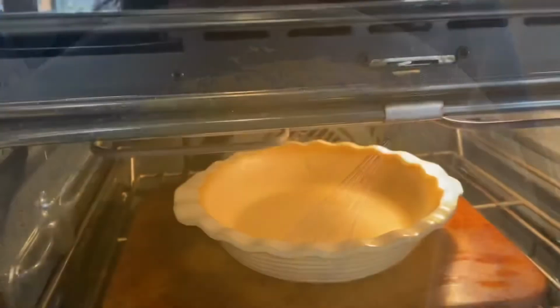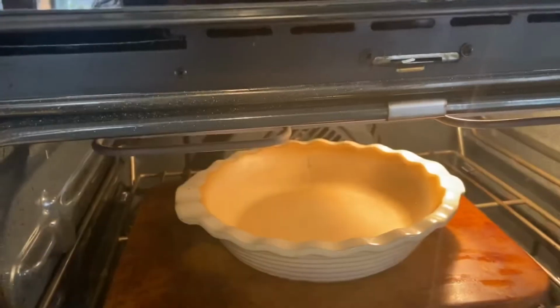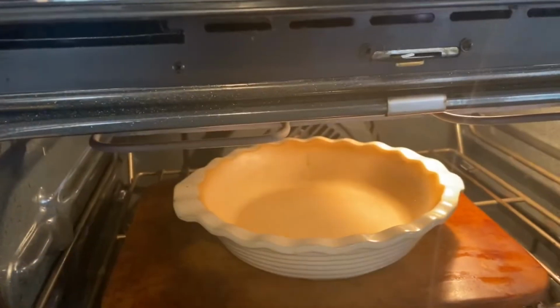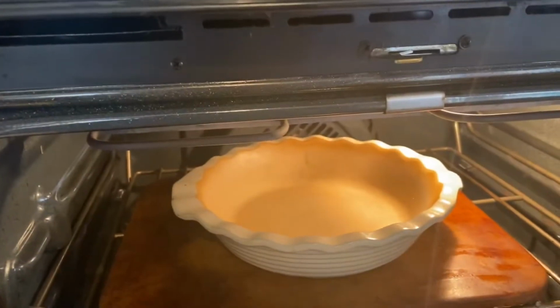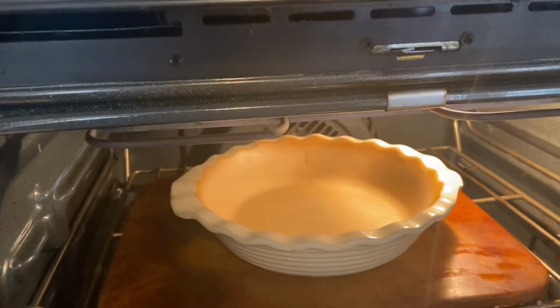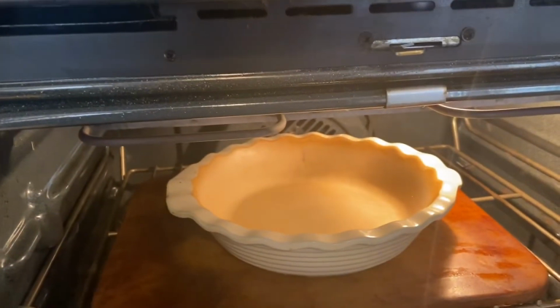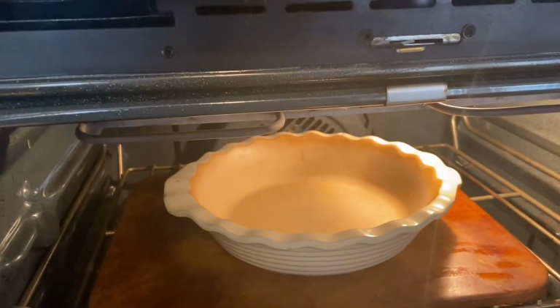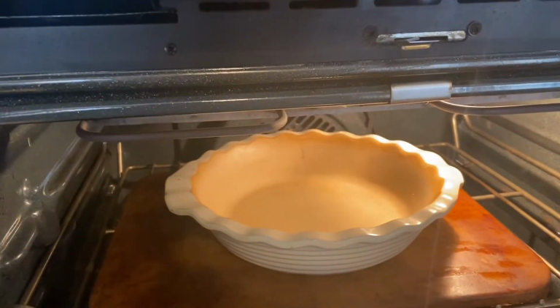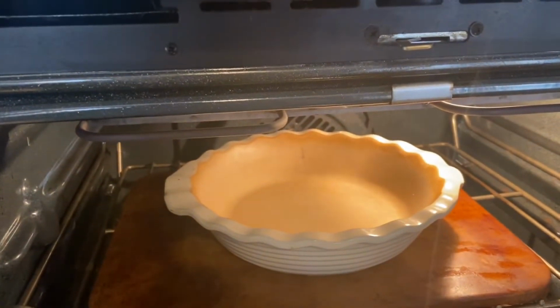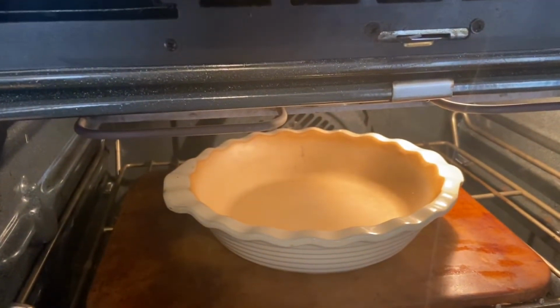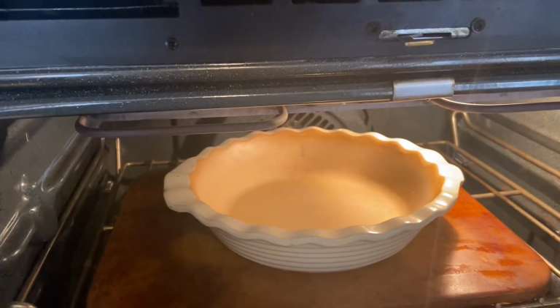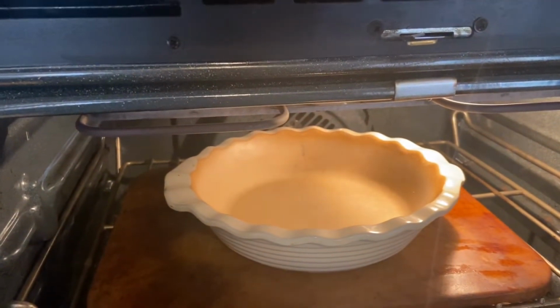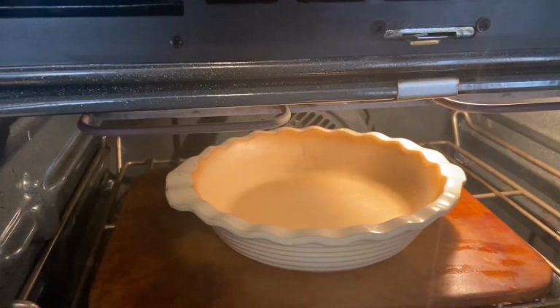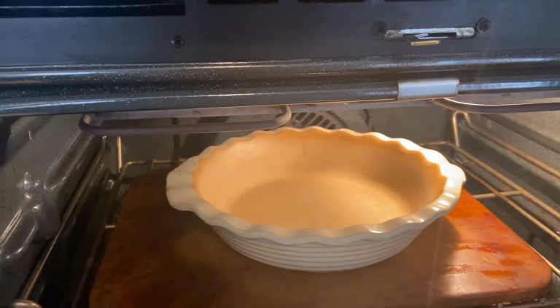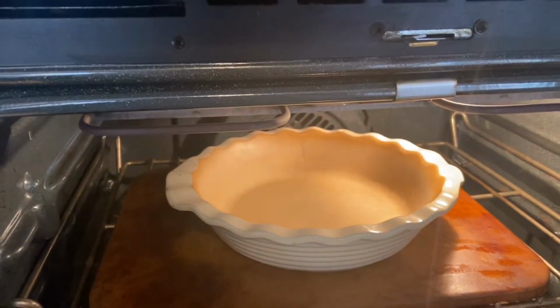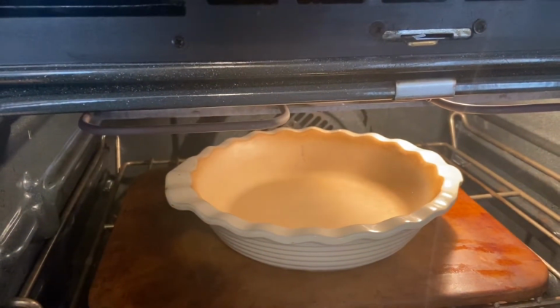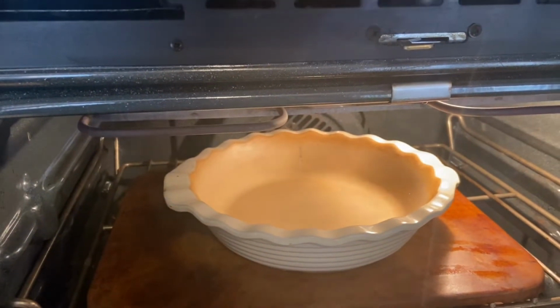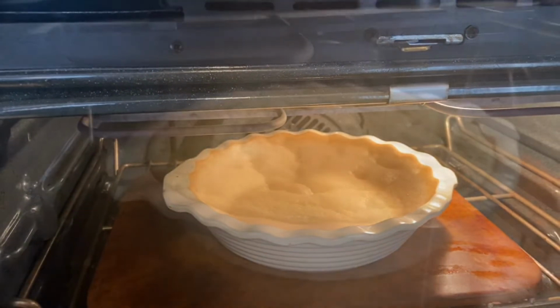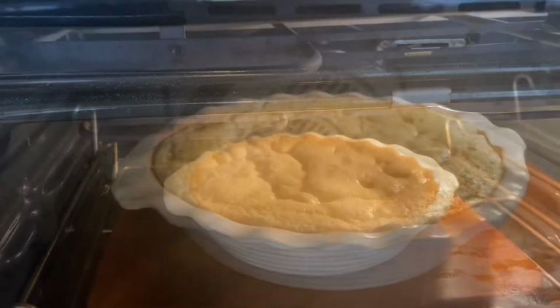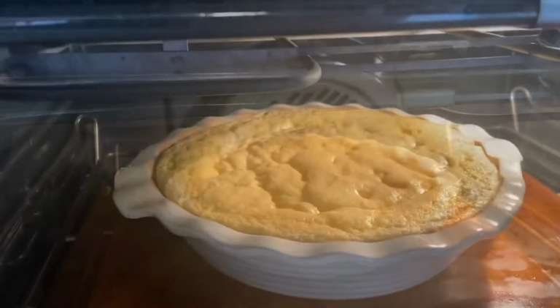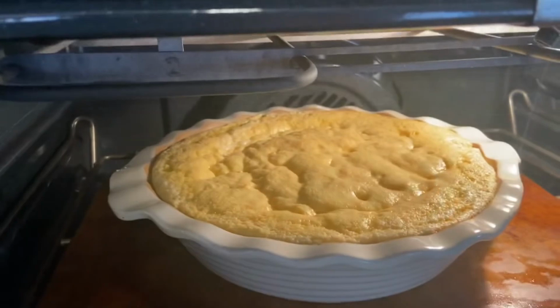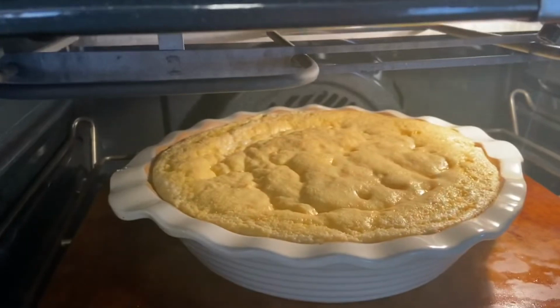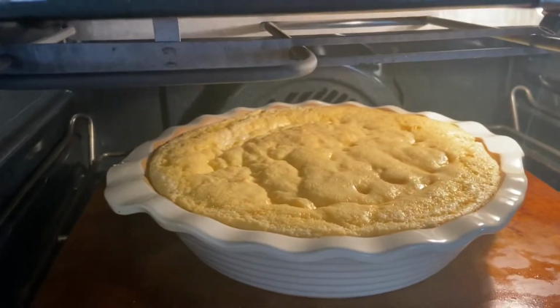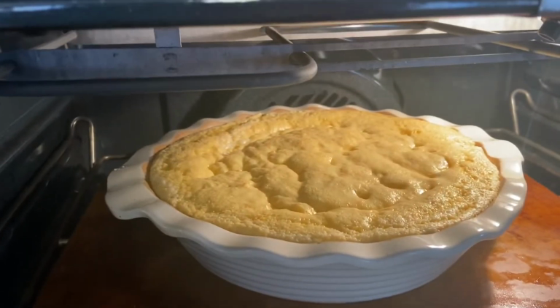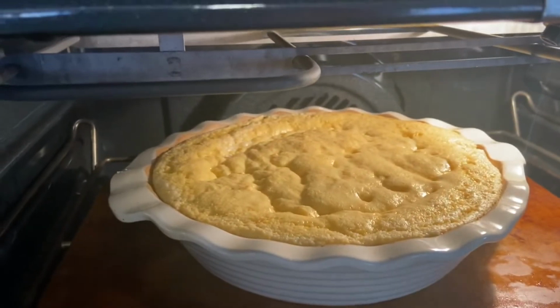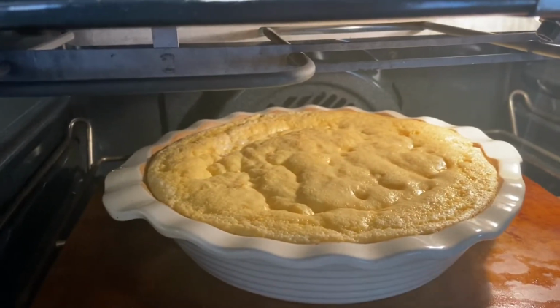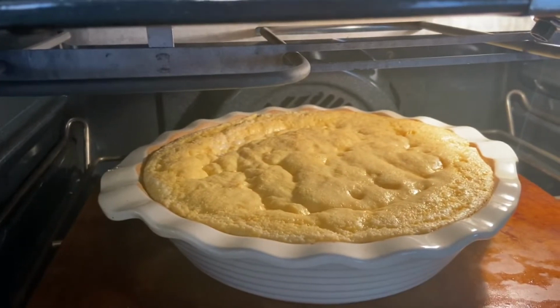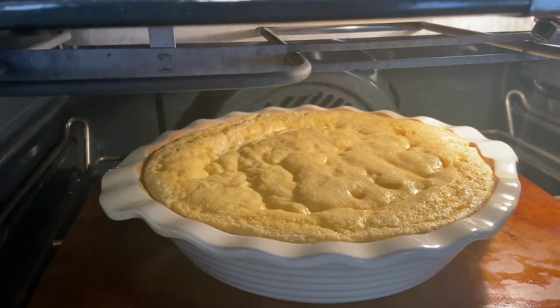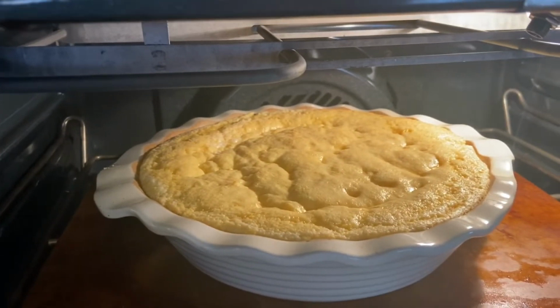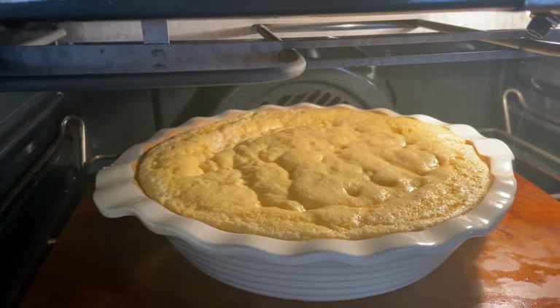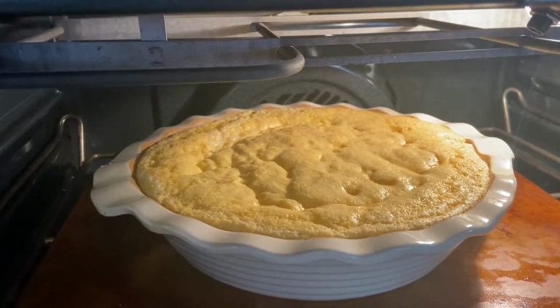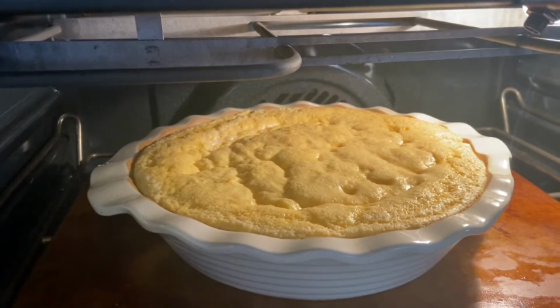We have the pie dish heating to get really hot, and we're gonna add butter. It's baking and rising.